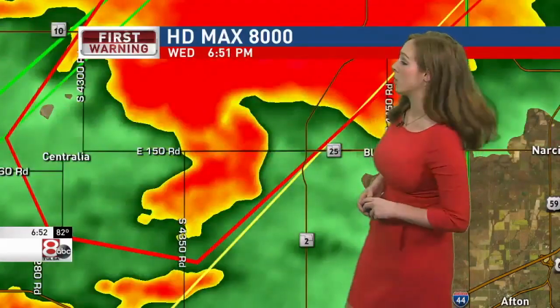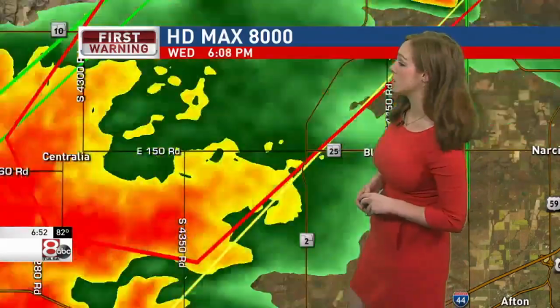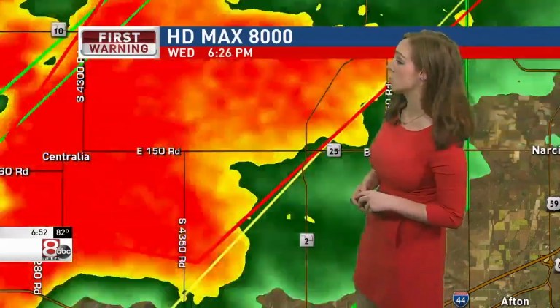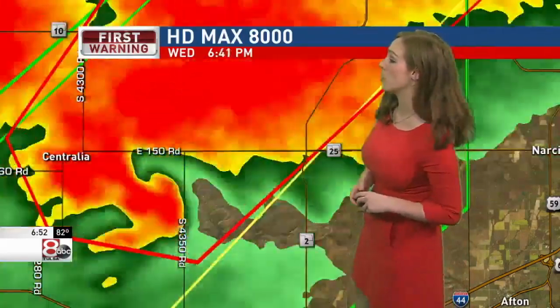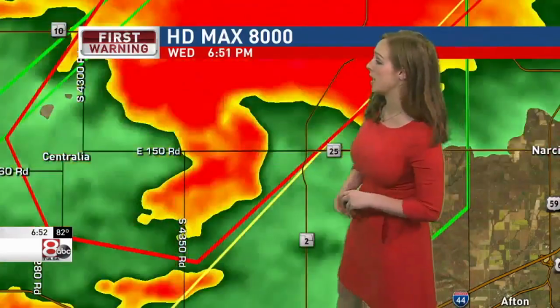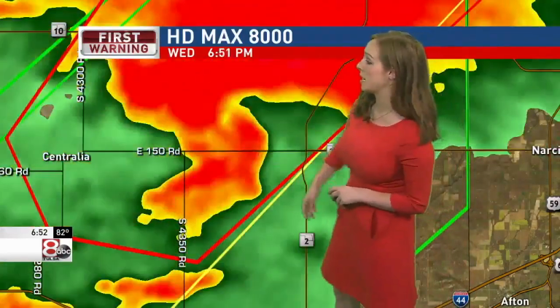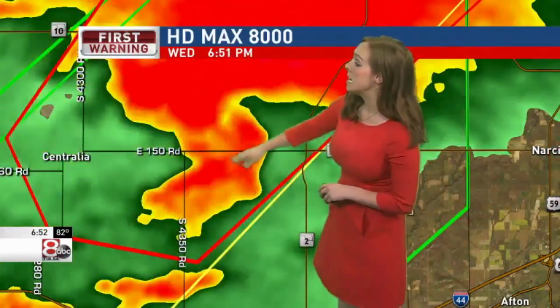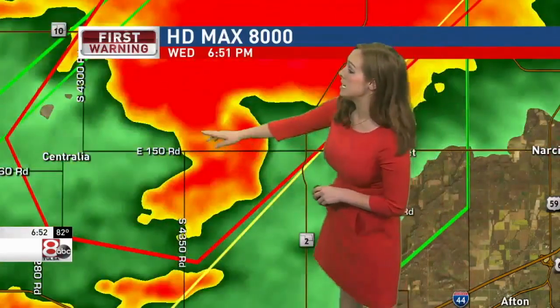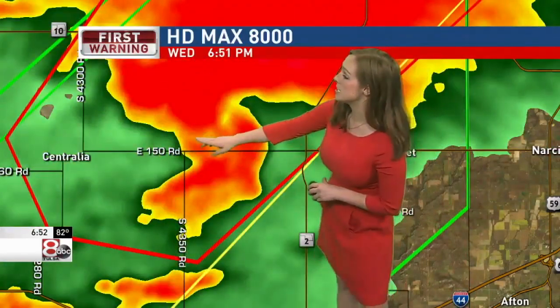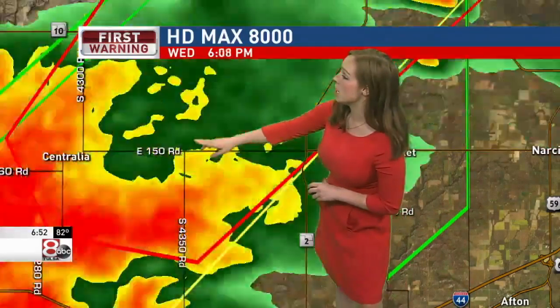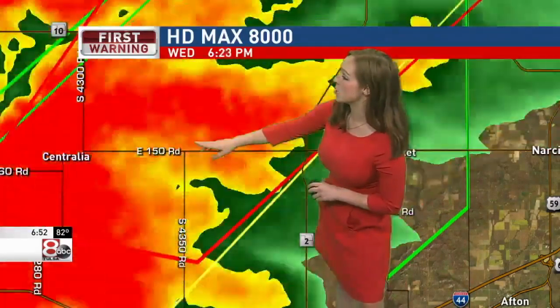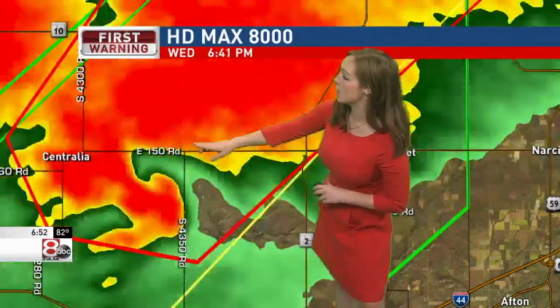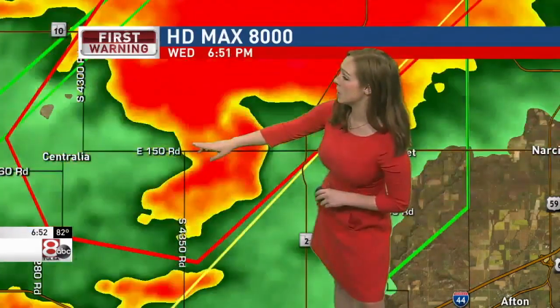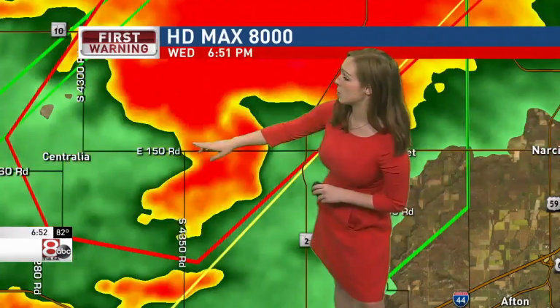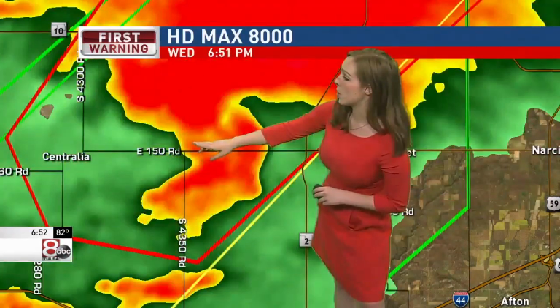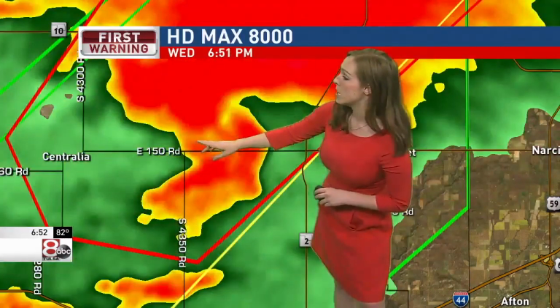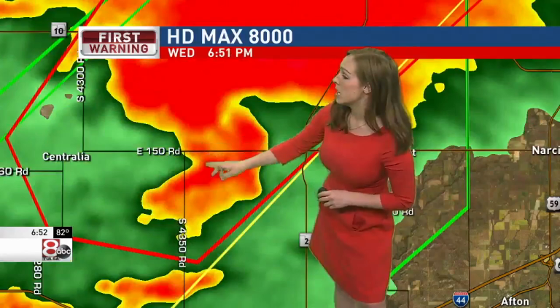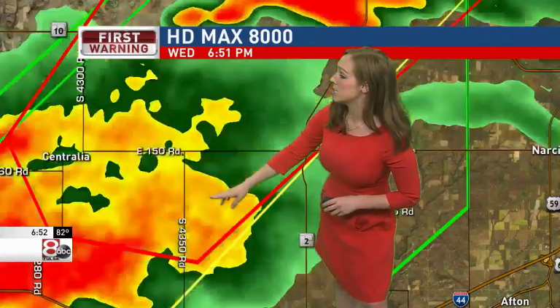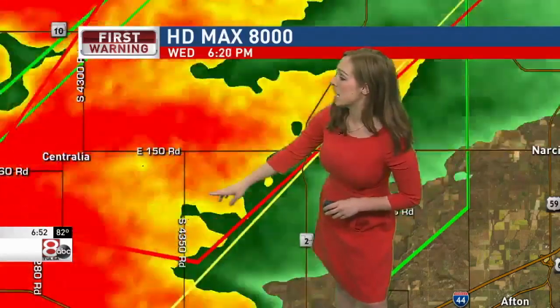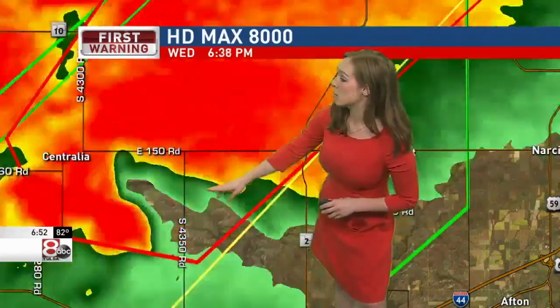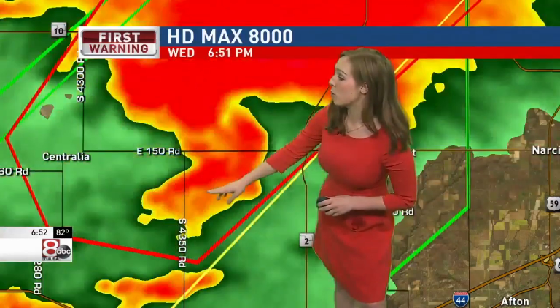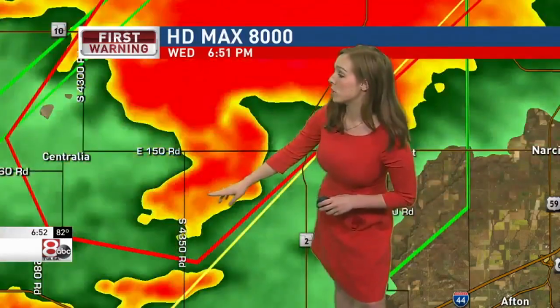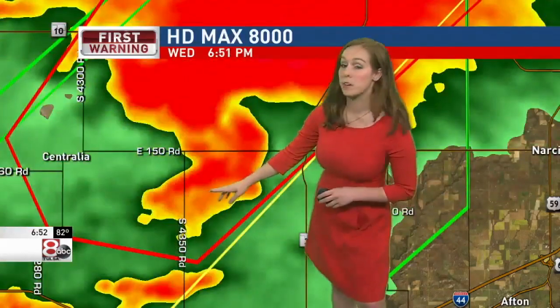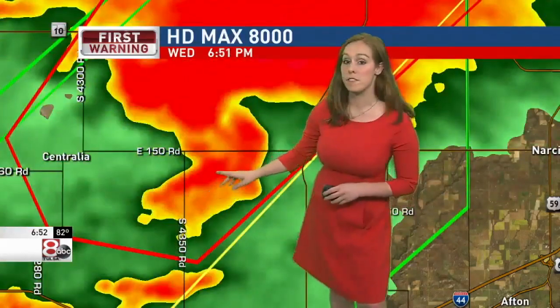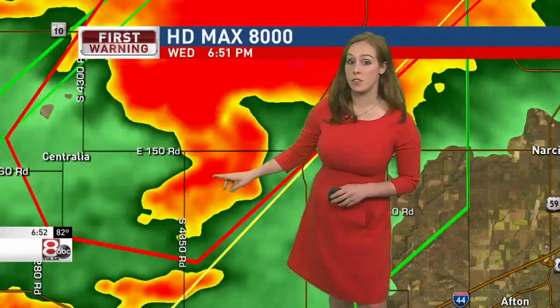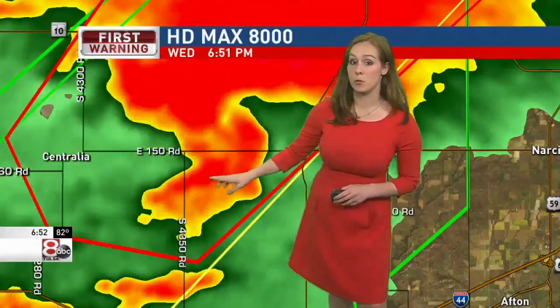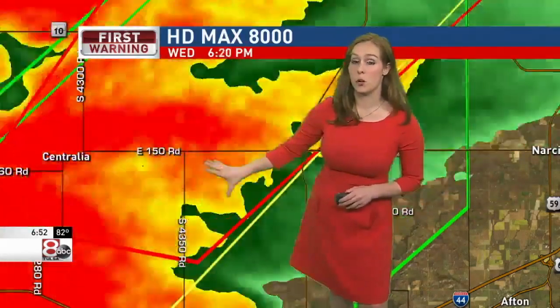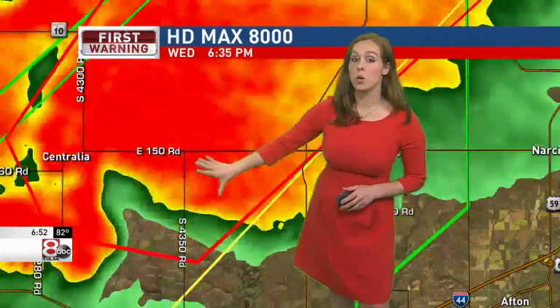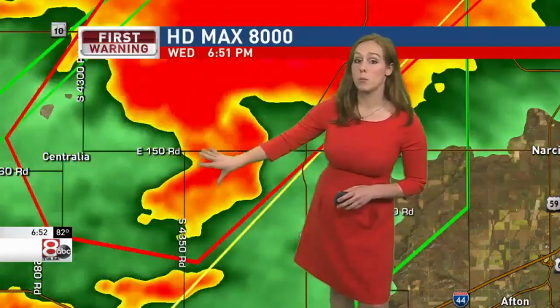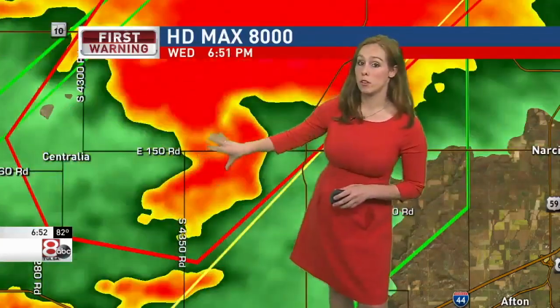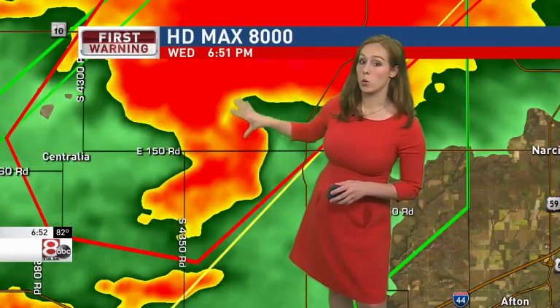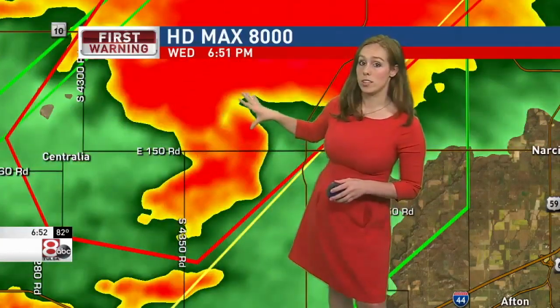This is located at East 150th Road and South 4350 Road, moving northeast.